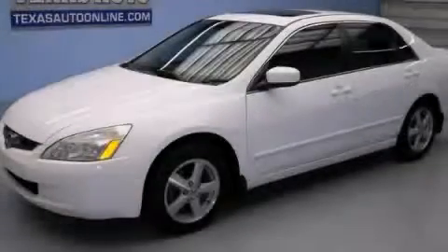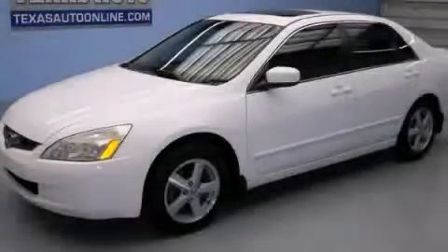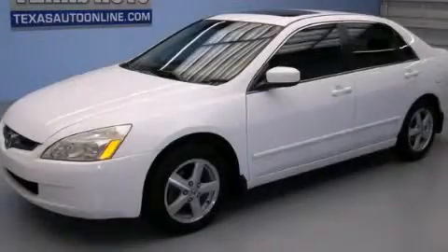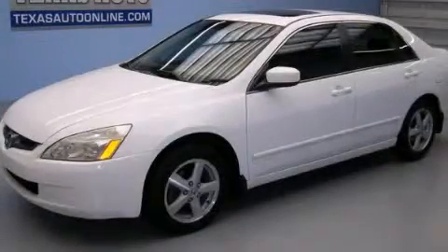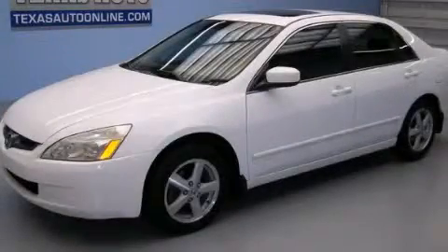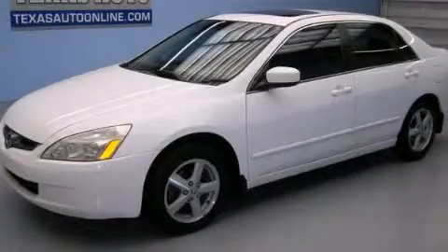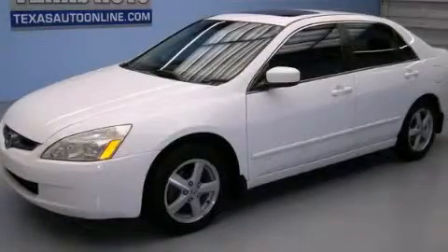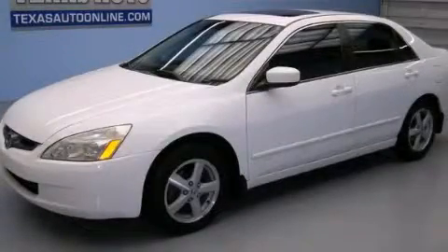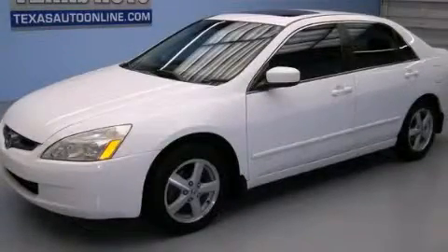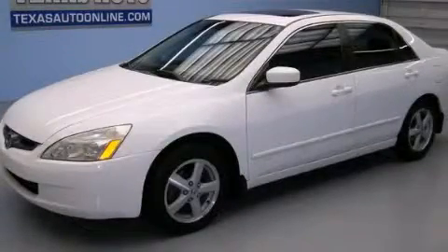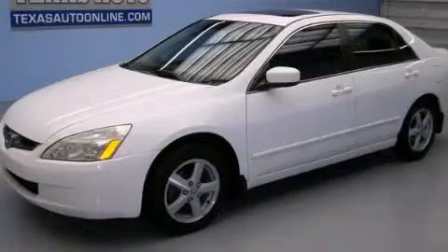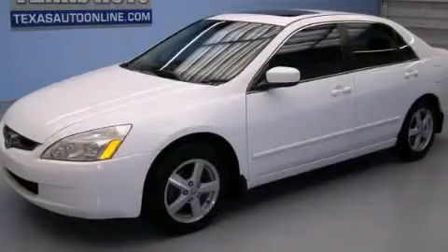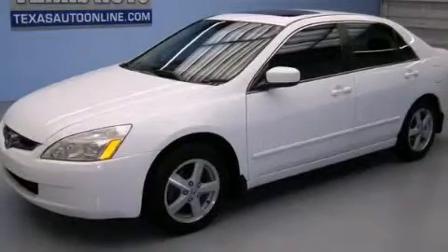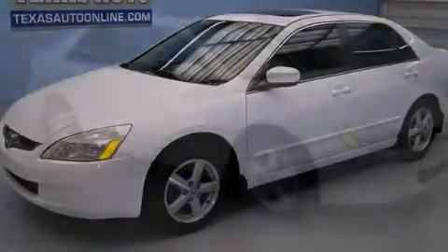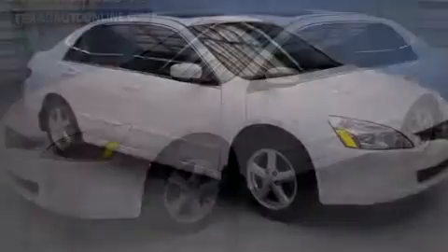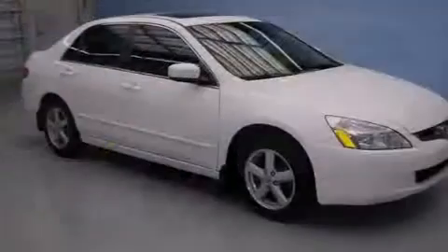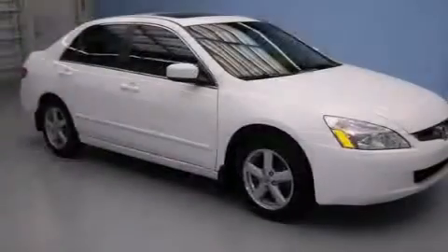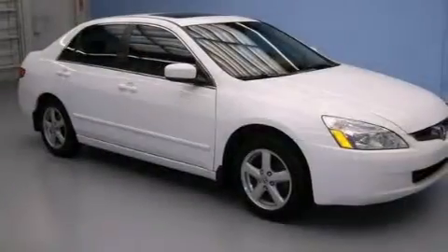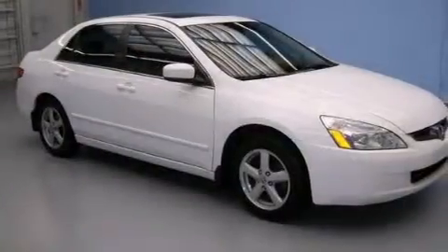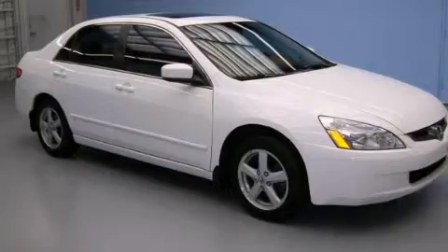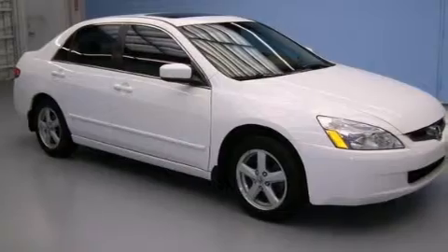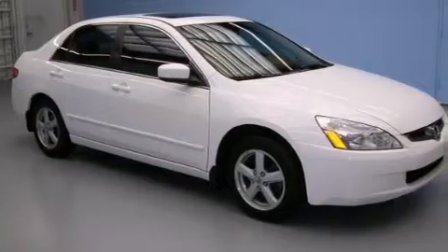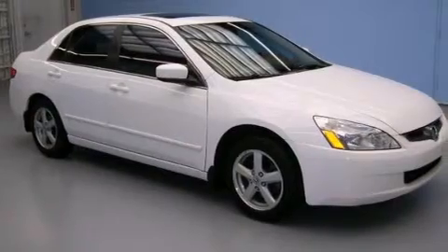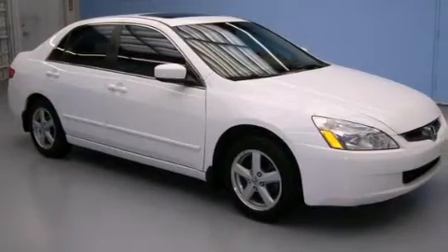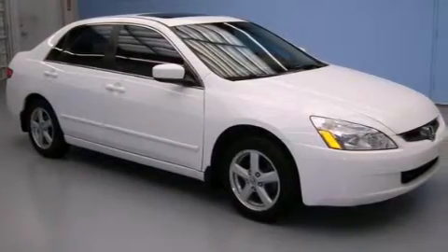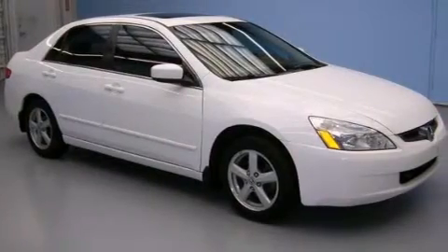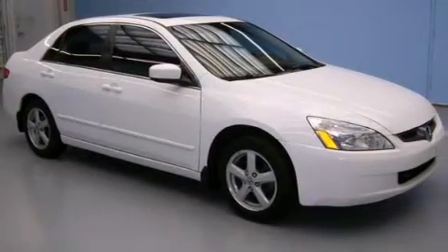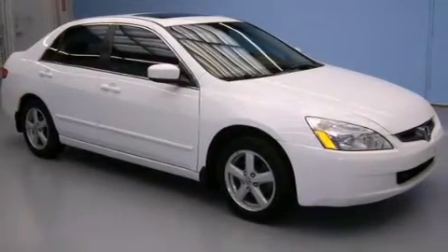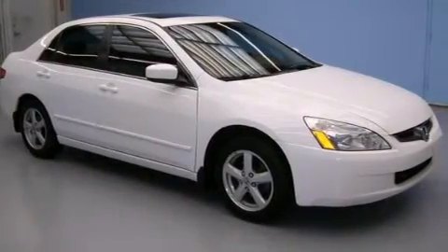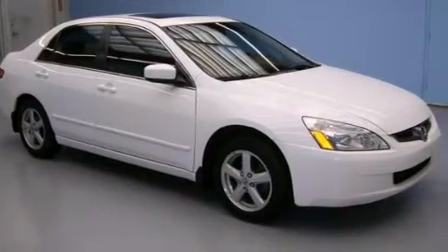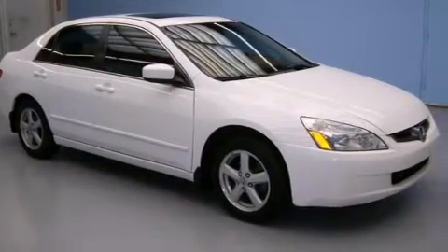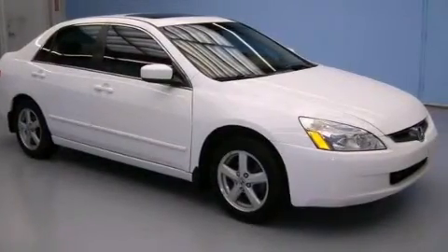This is a 2005 Honda Accord. It has a 2.4-liter four-cylinder engine and an automatic transmission.